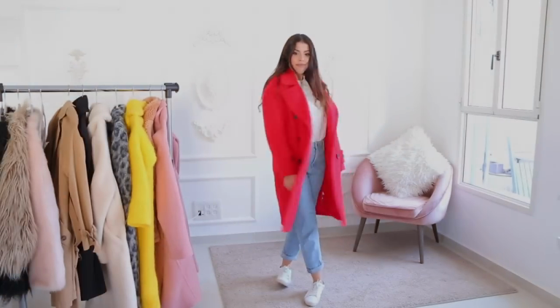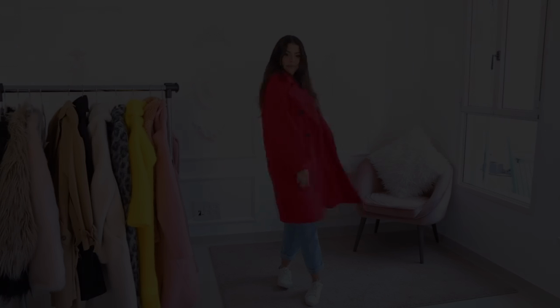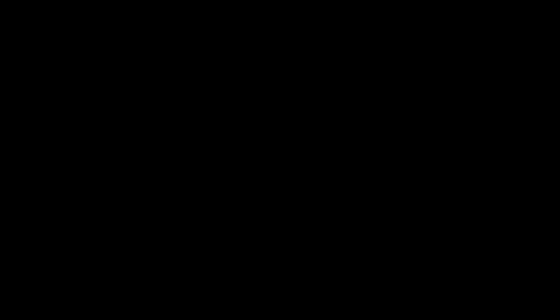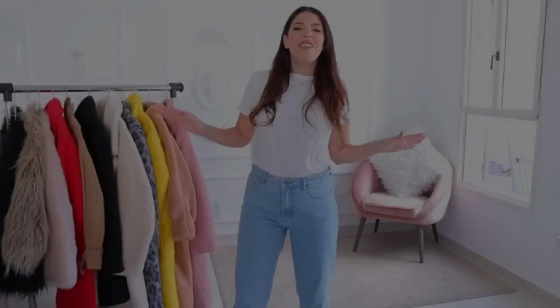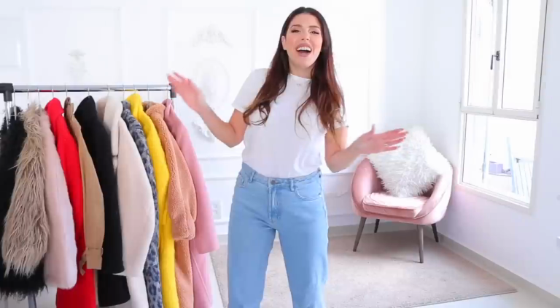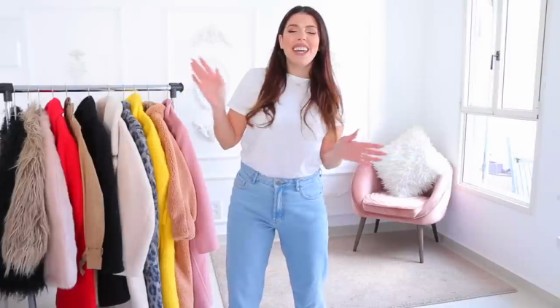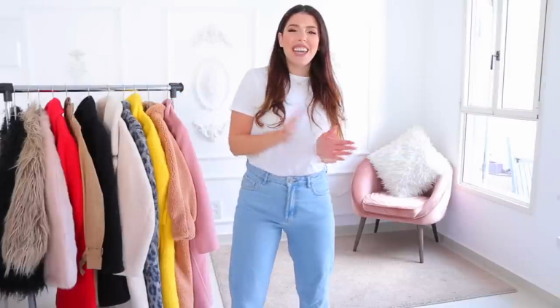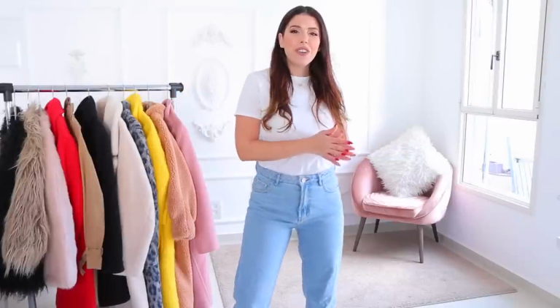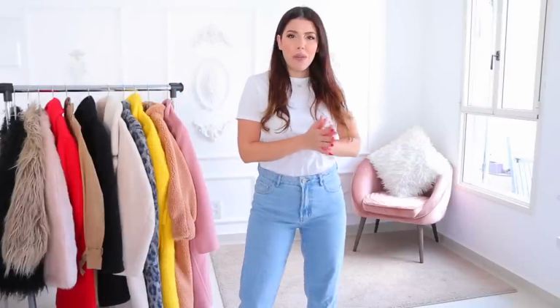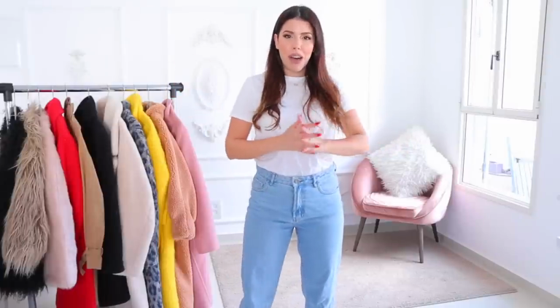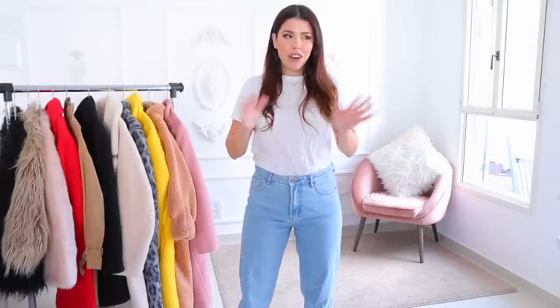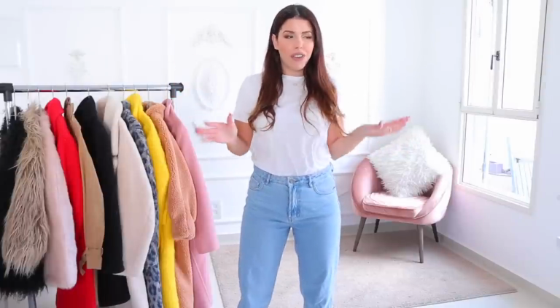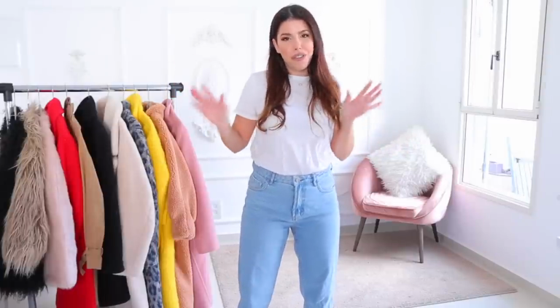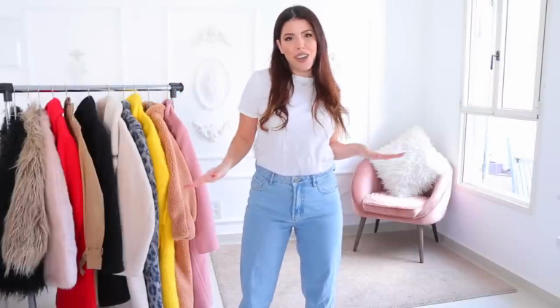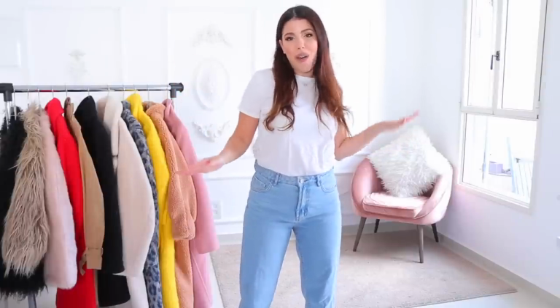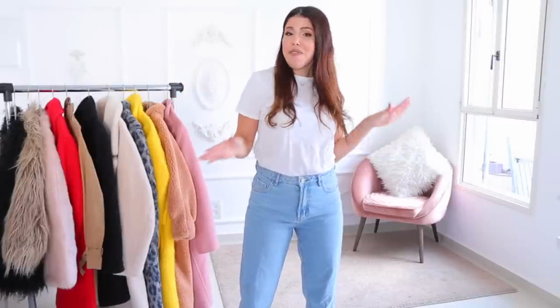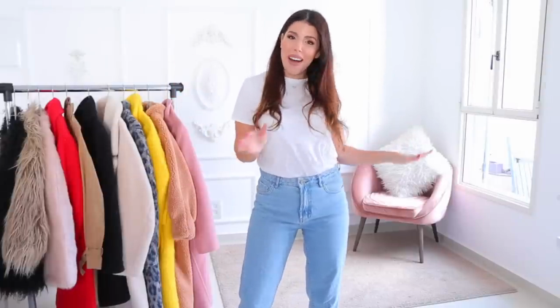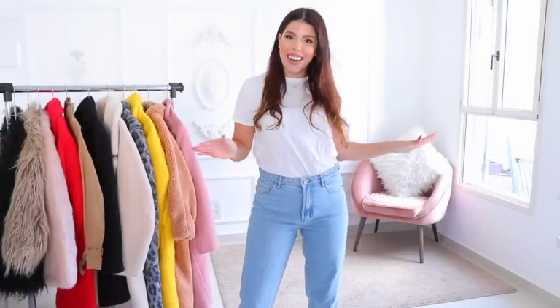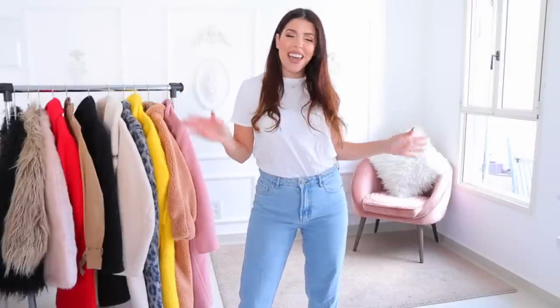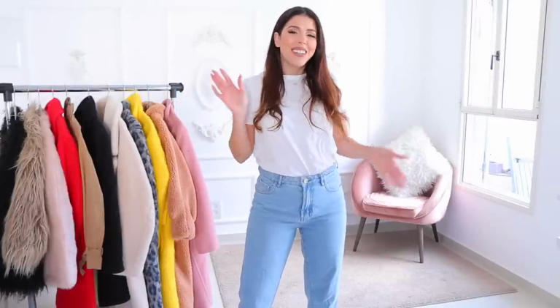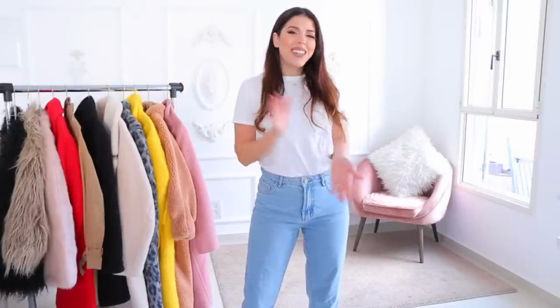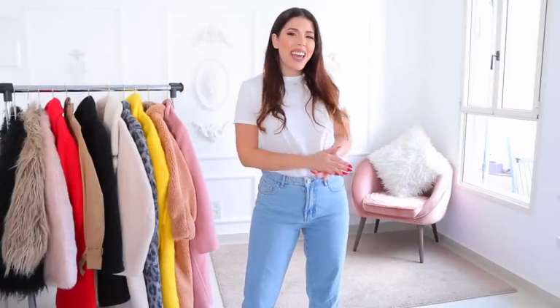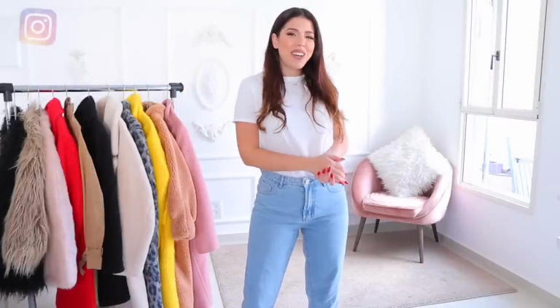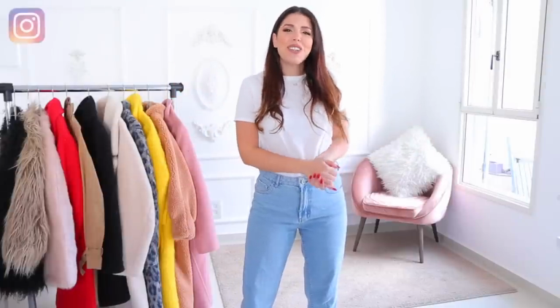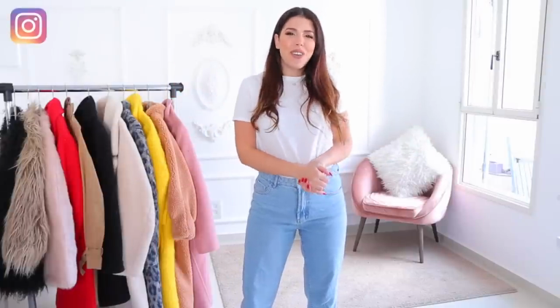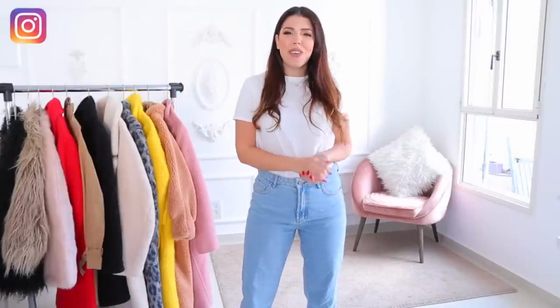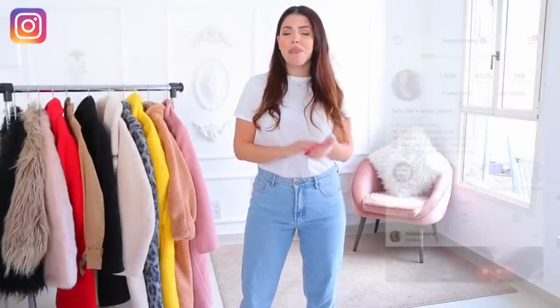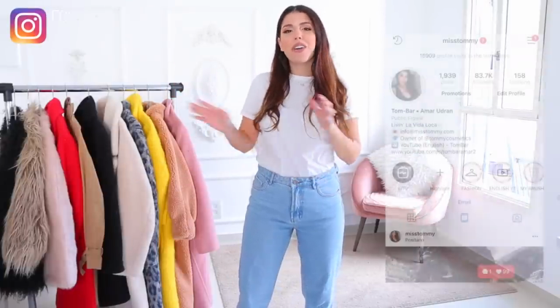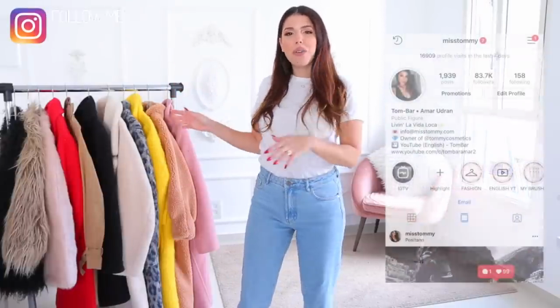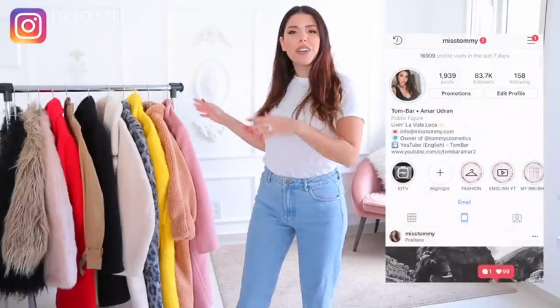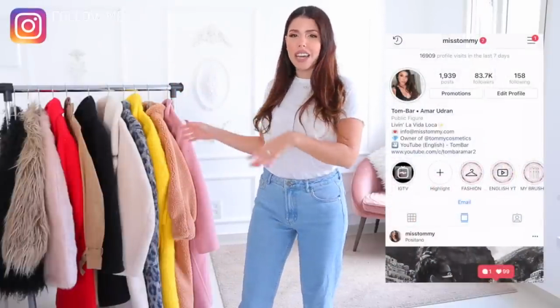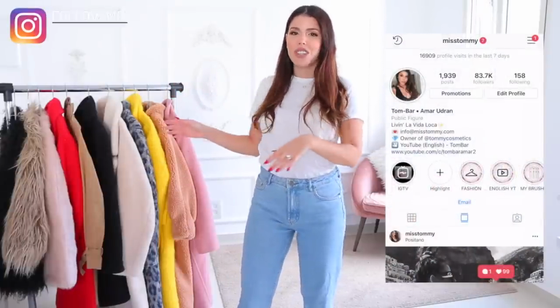Hello everyone! Thanks for coming back for another video of mine. Today I'm going to show you my coat collection.